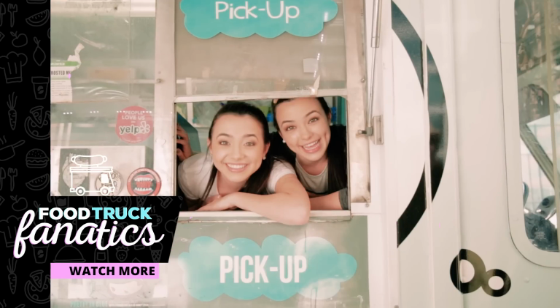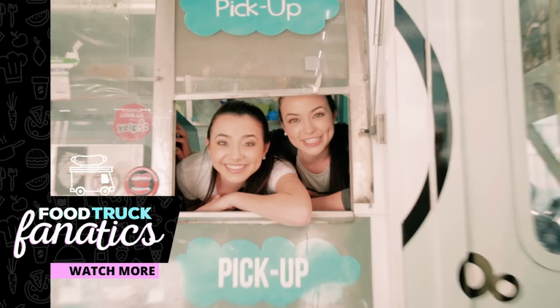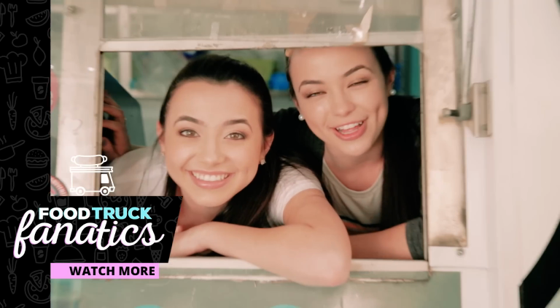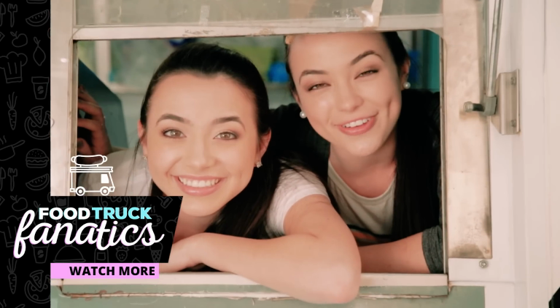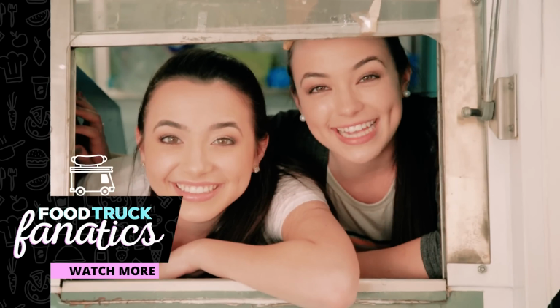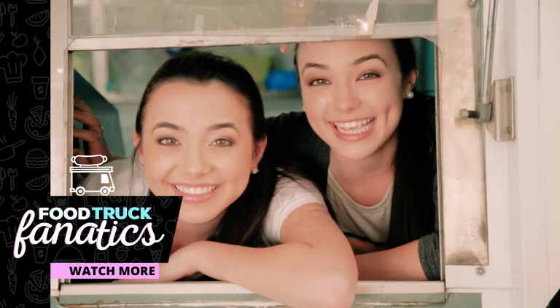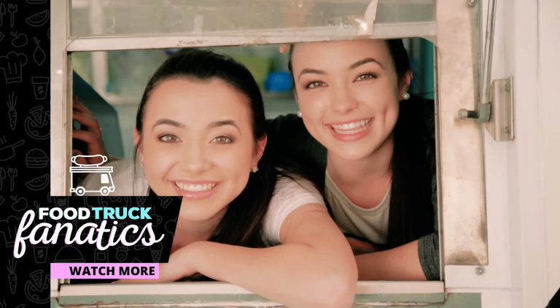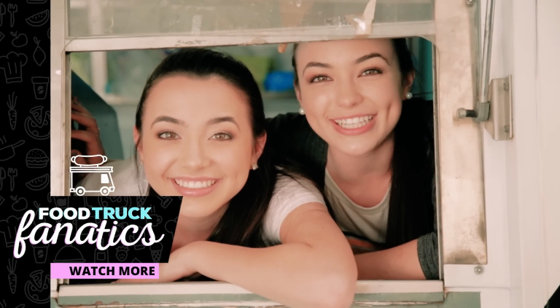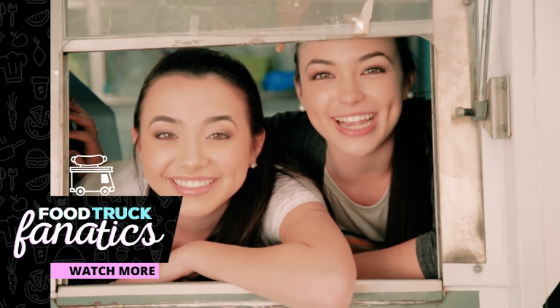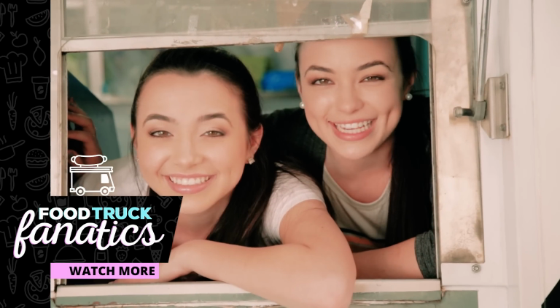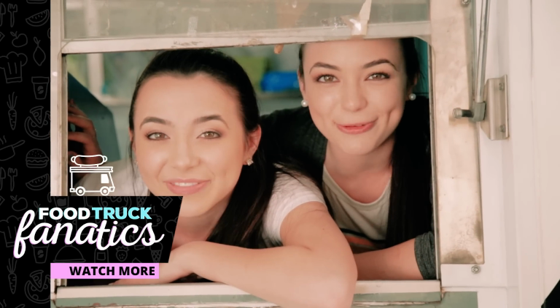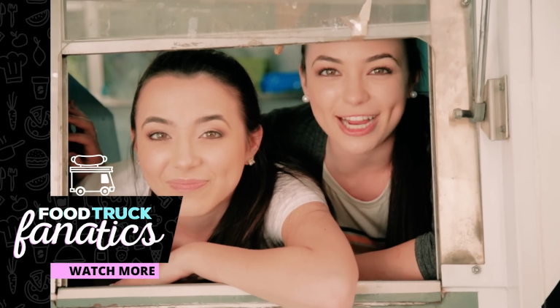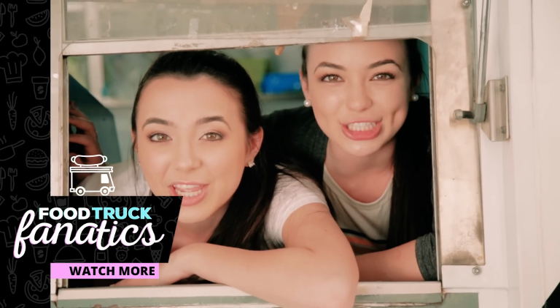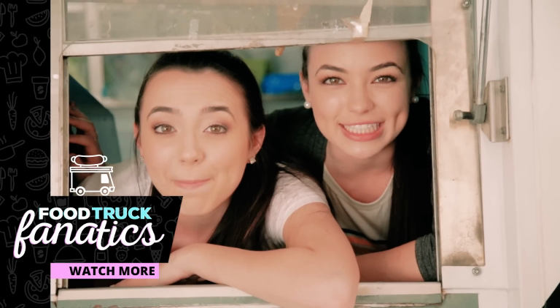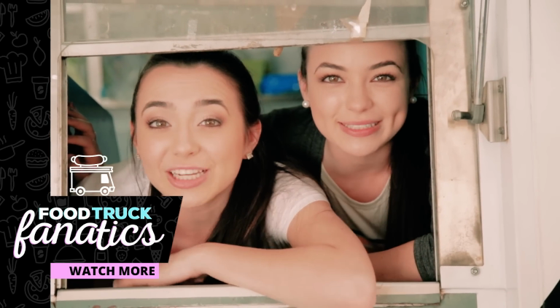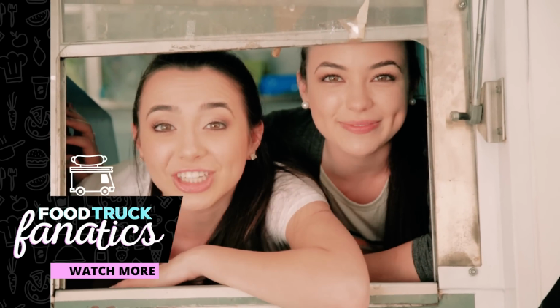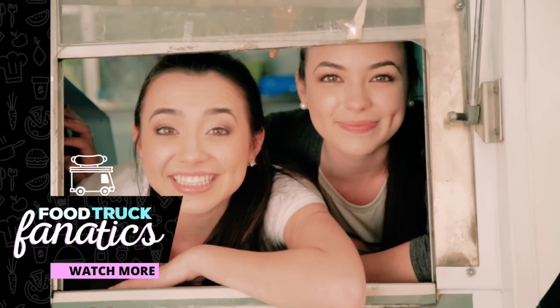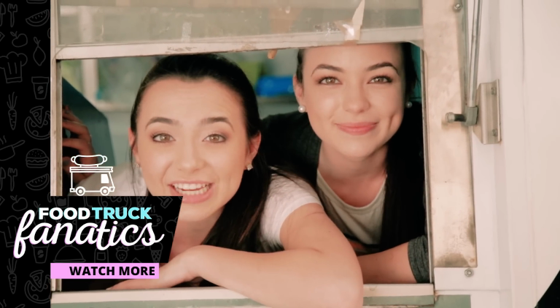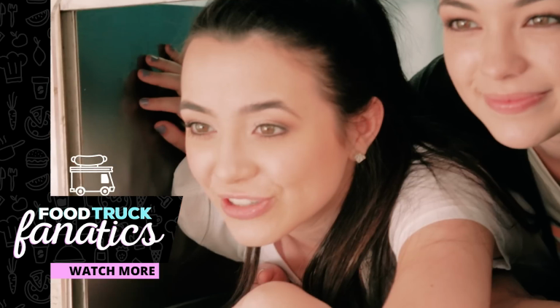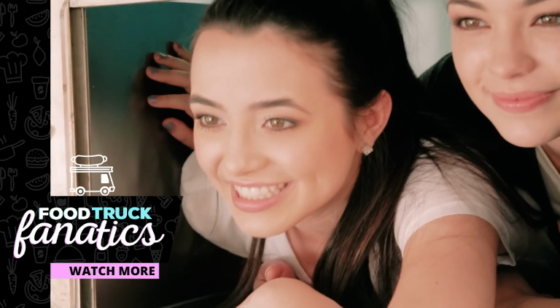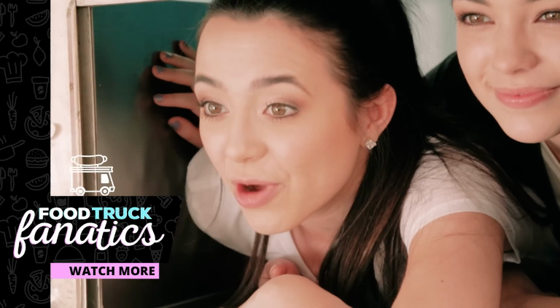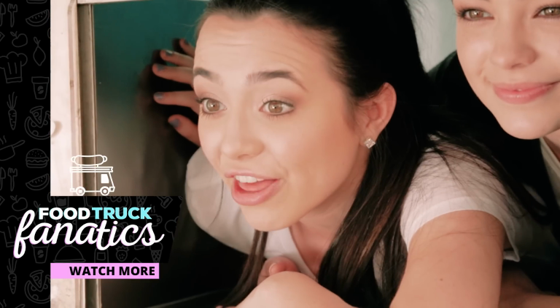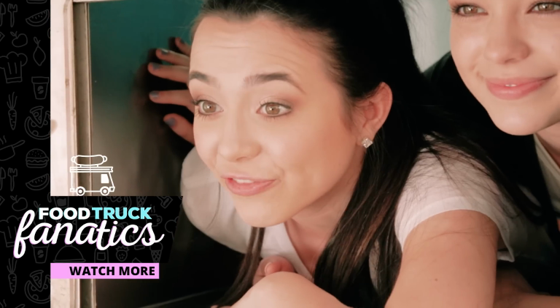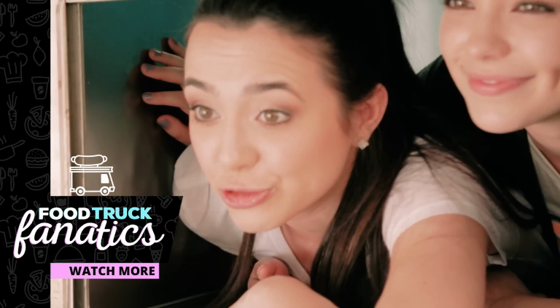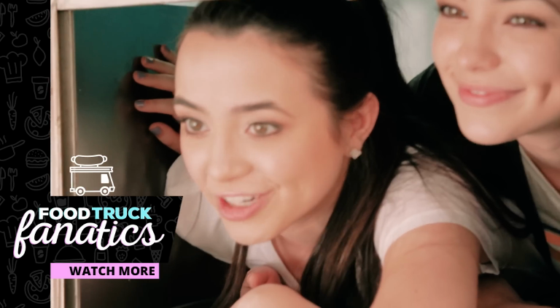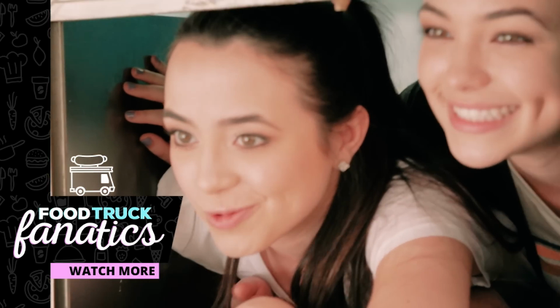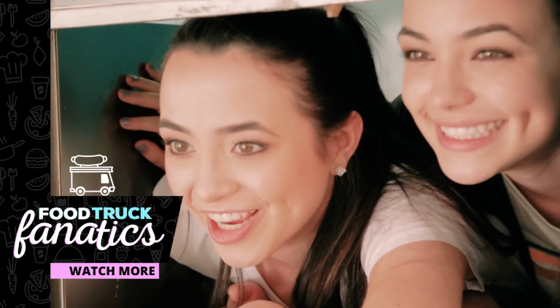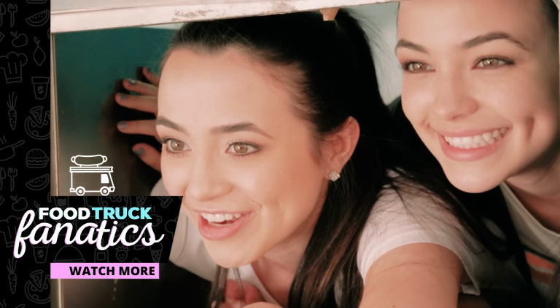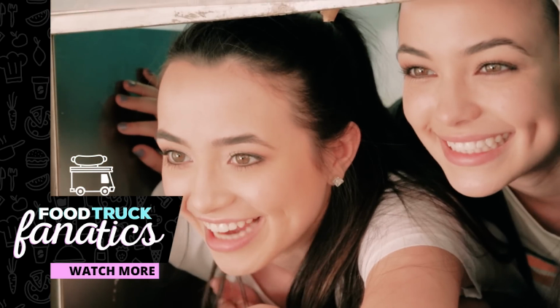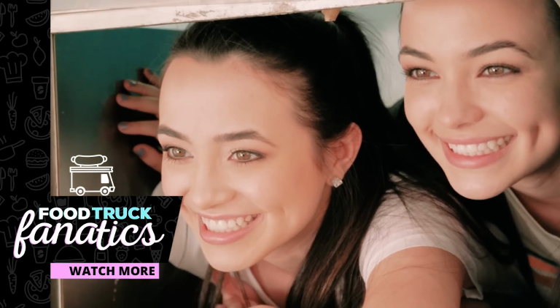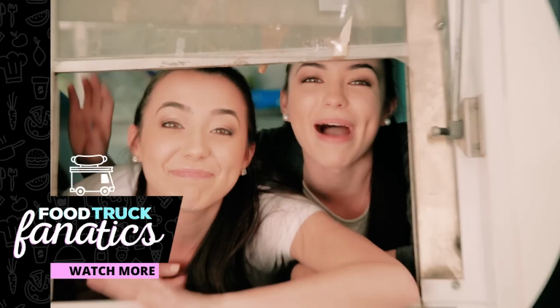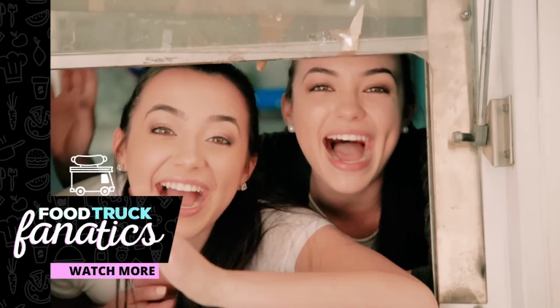Thanks, Fluff Ice, and thank you guys for watching. Make sure to stay tuned to see what other food trucks we get on next. Bye!